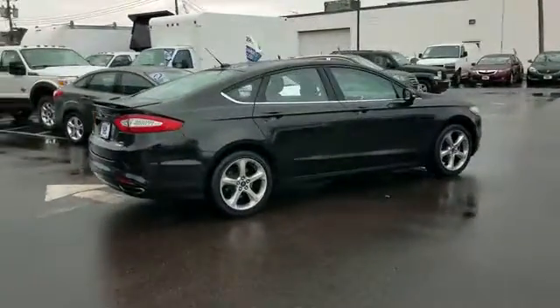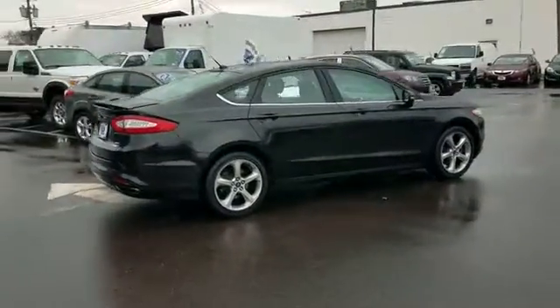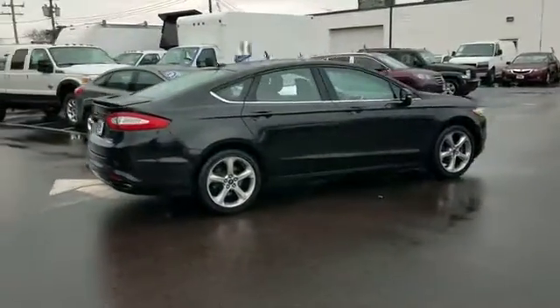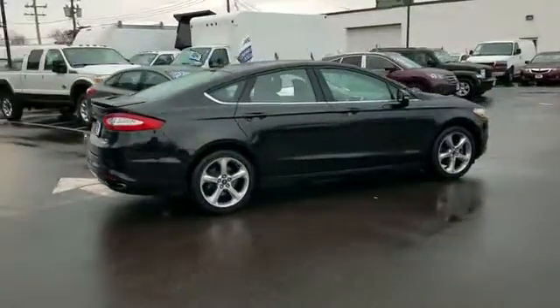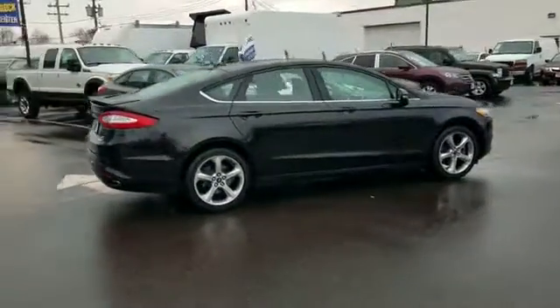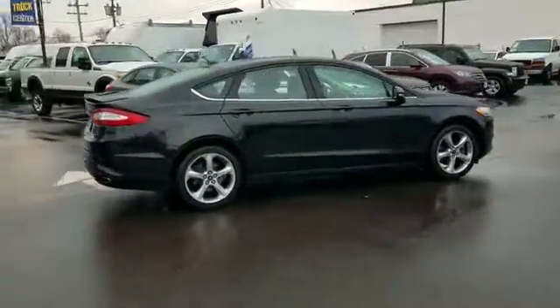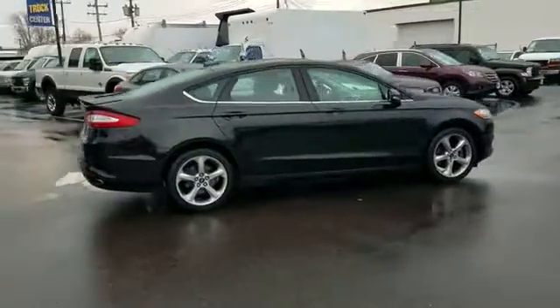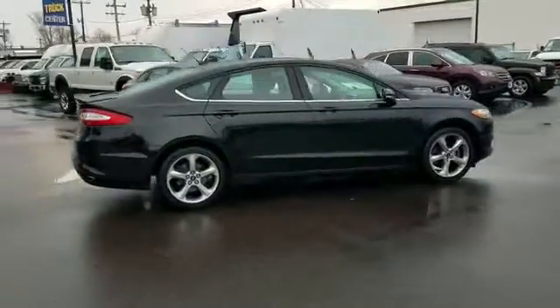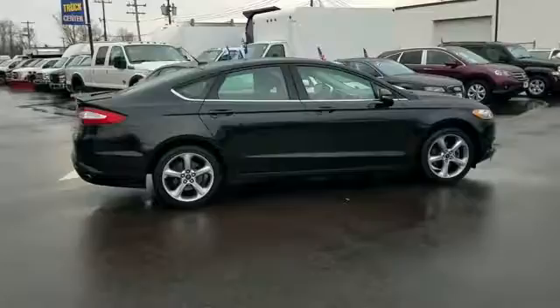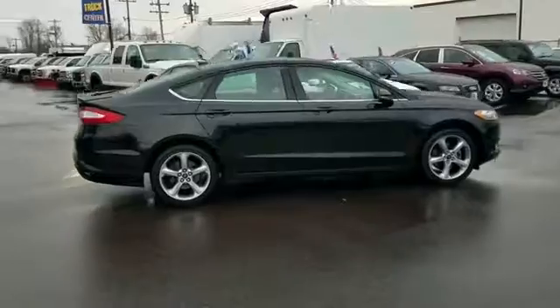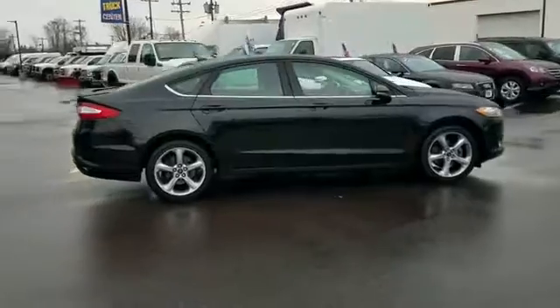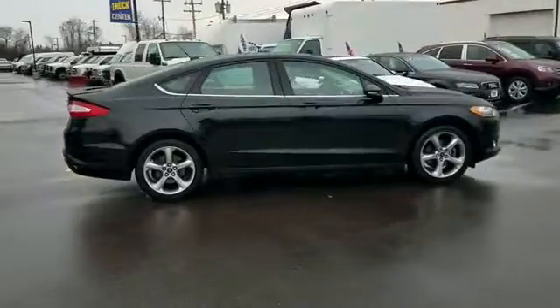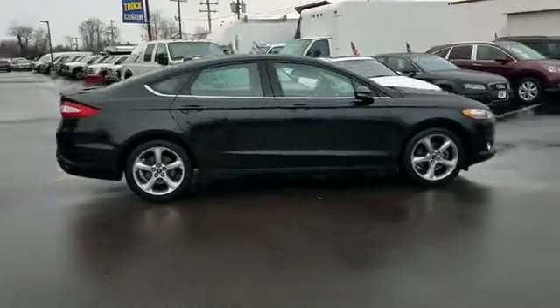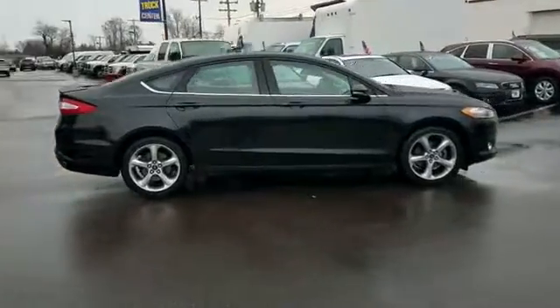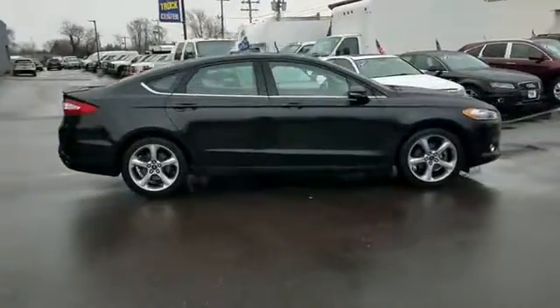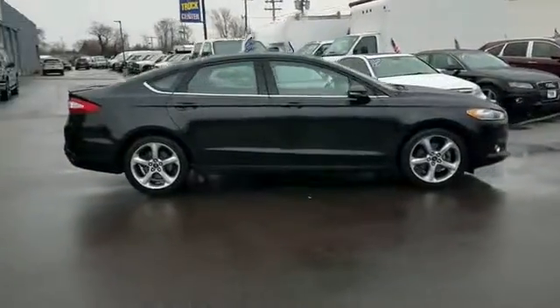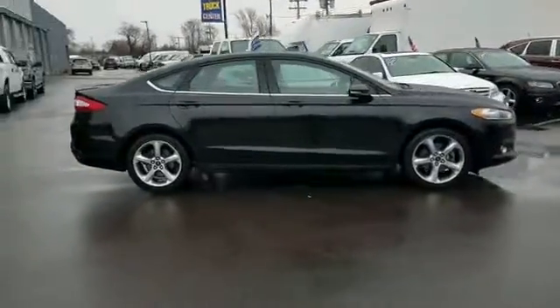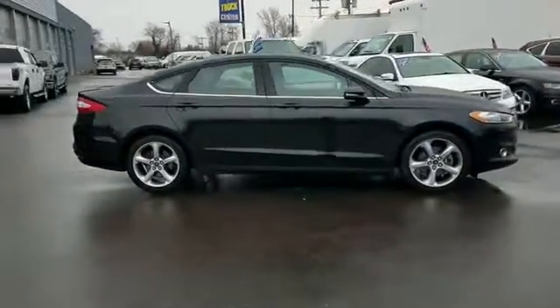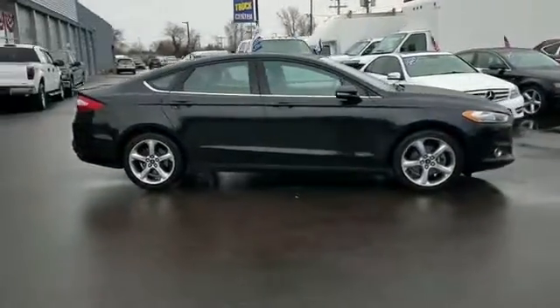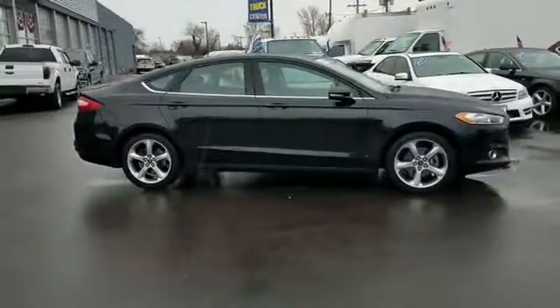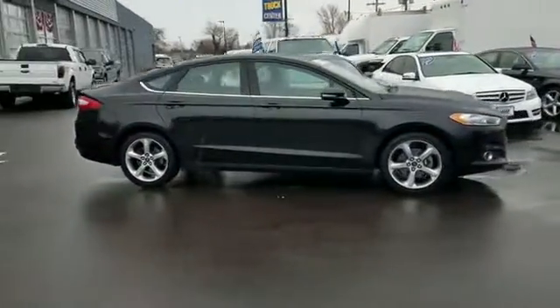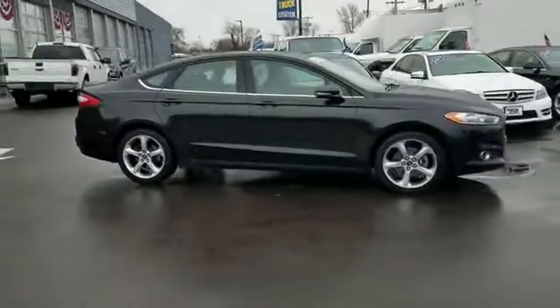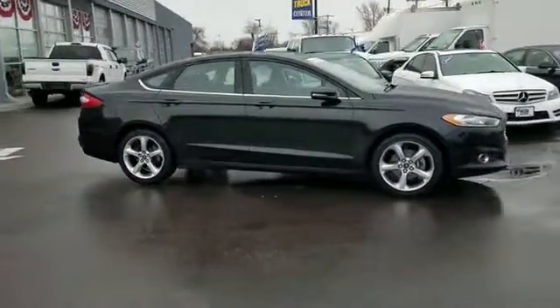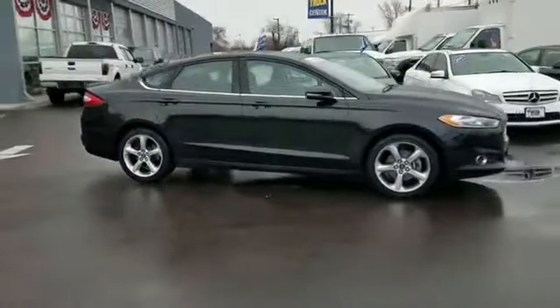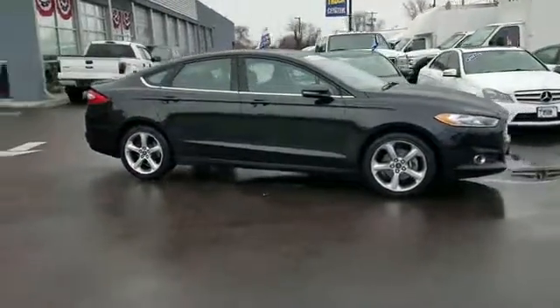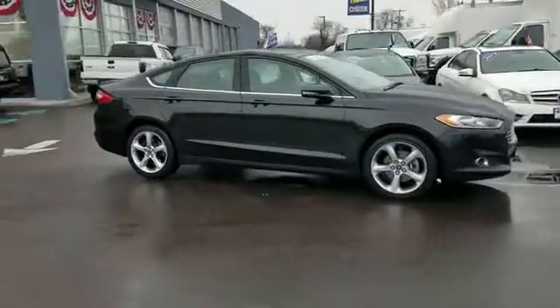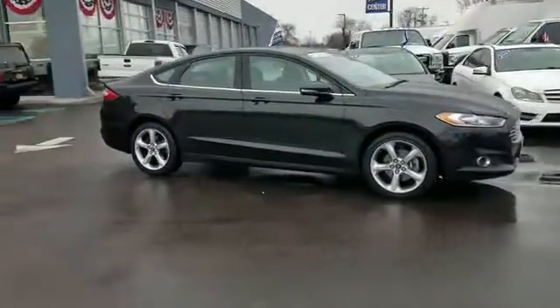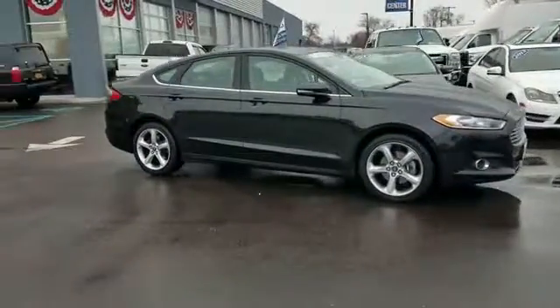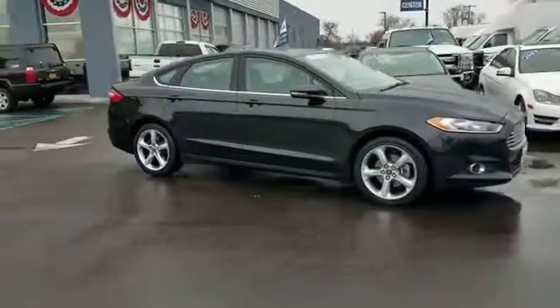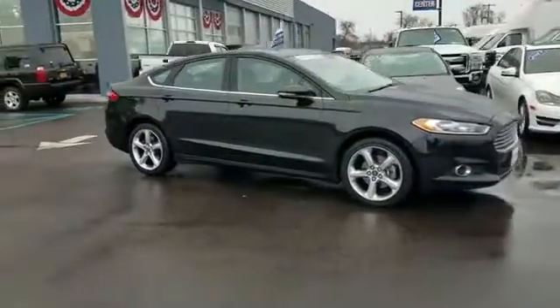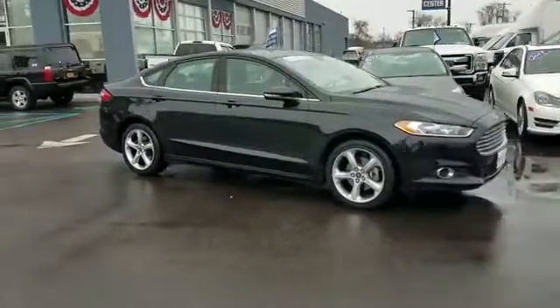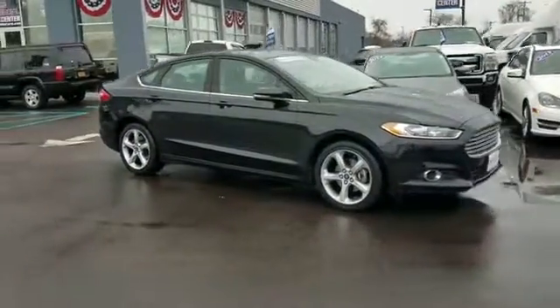Bluetooth, satellite radio, heated side view mirrors. Stop by the showroom for a test drive.